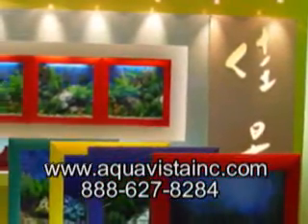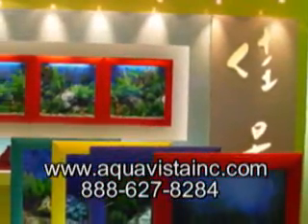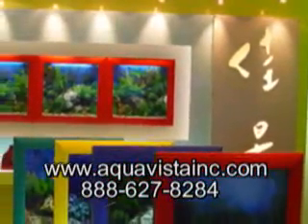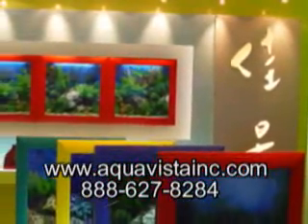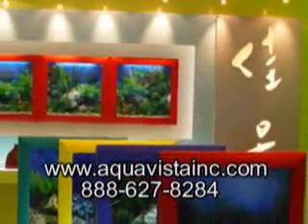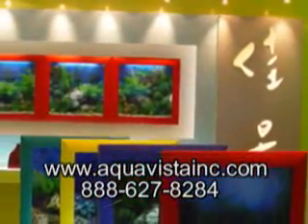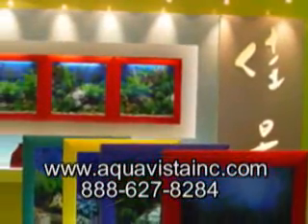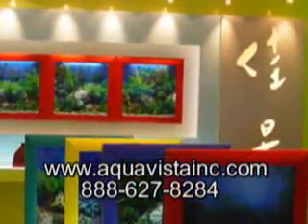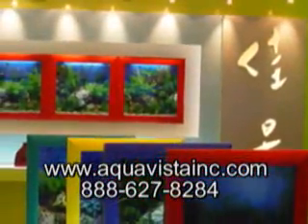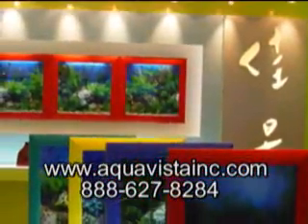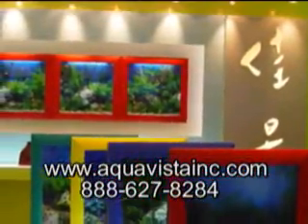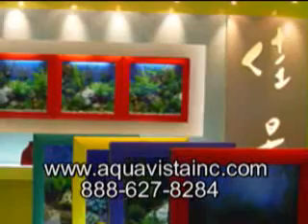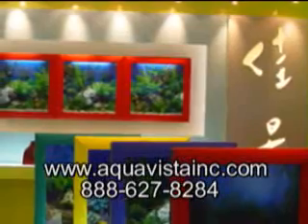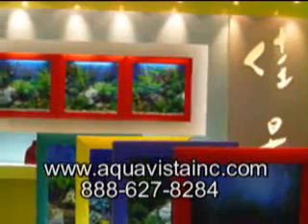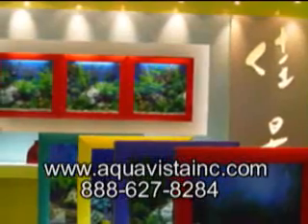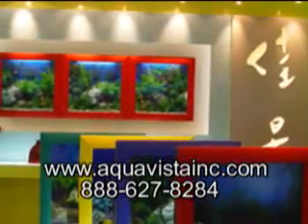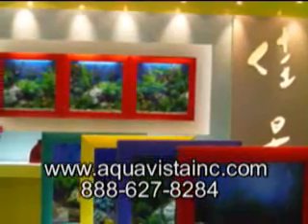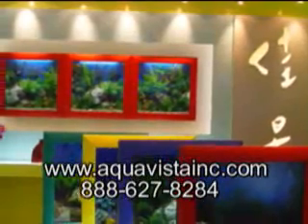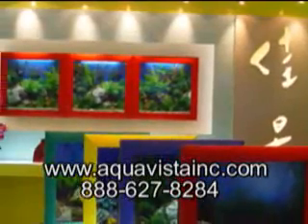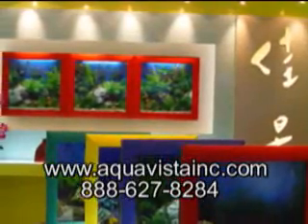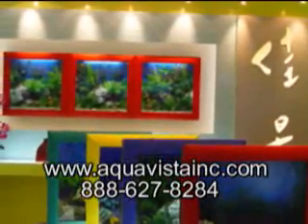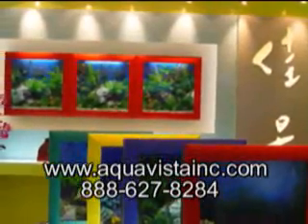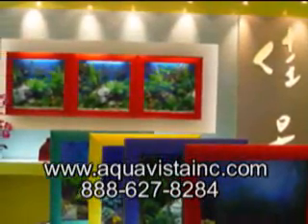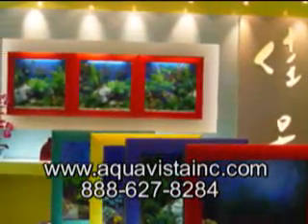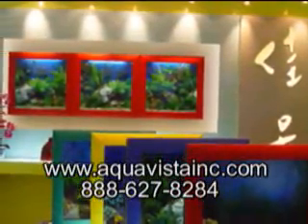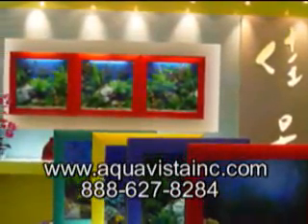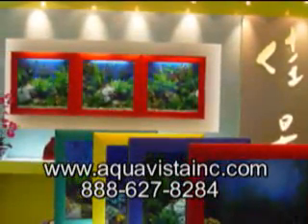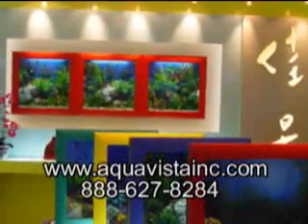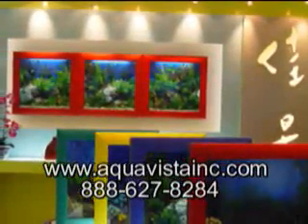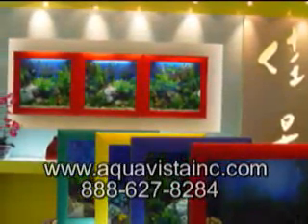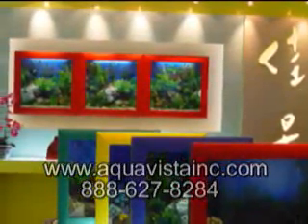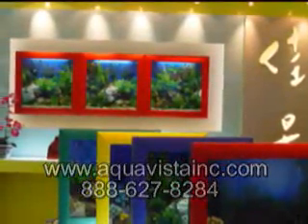The AquaVista 500 is our choice for an ultimate gift this holiday season.